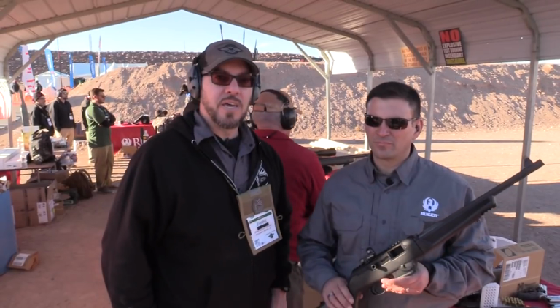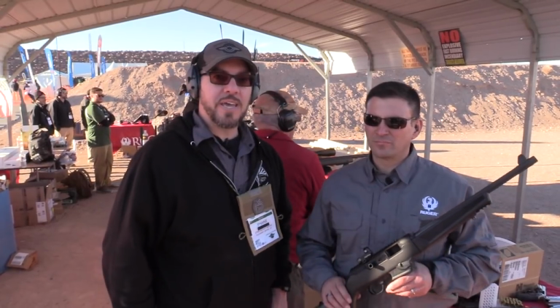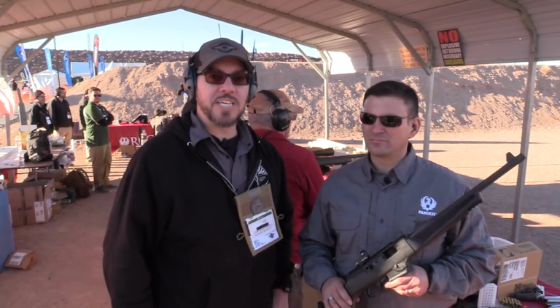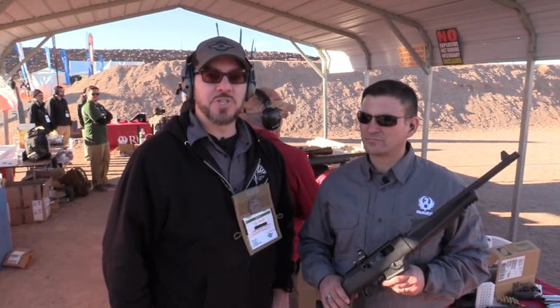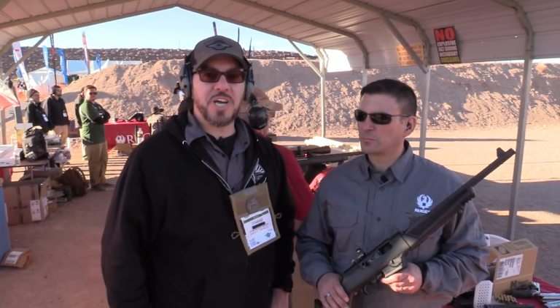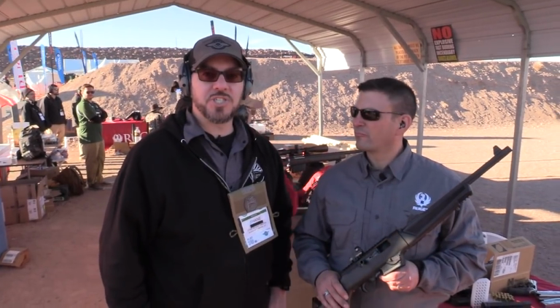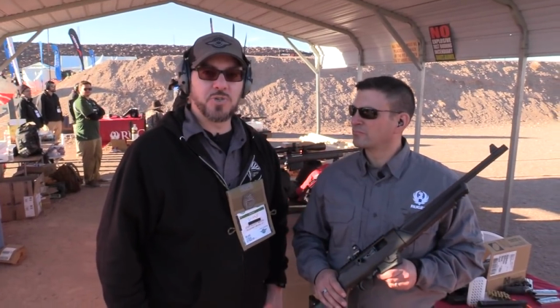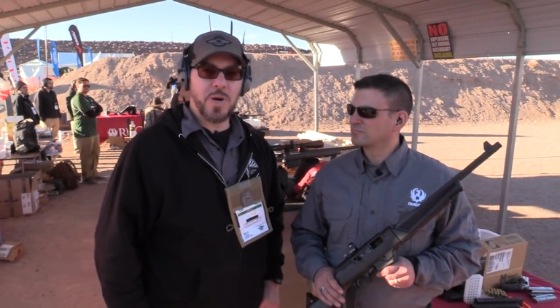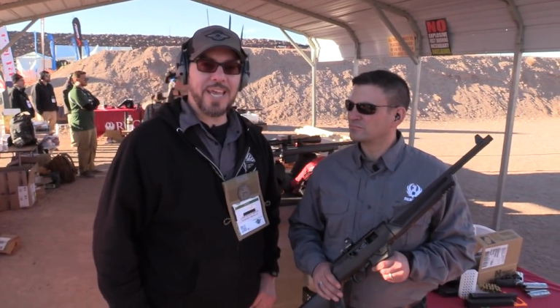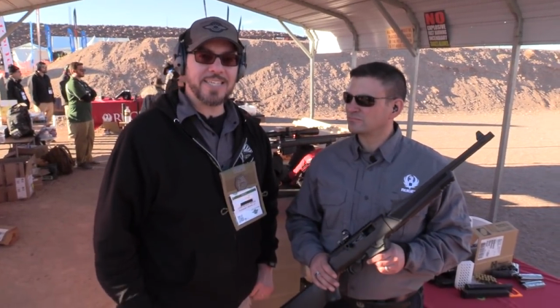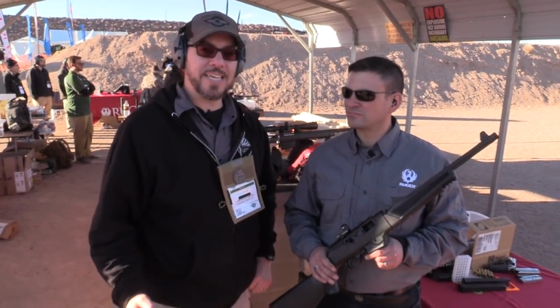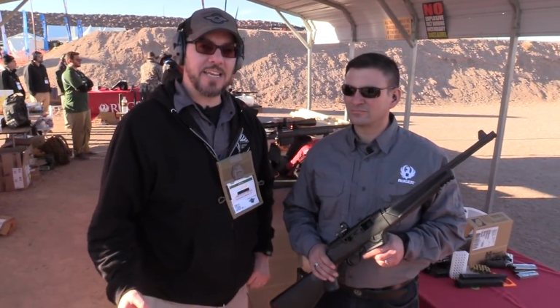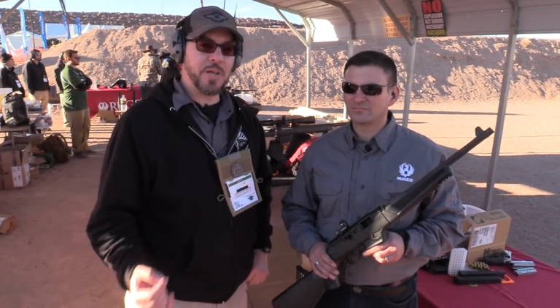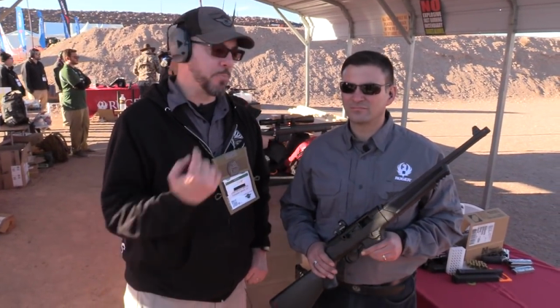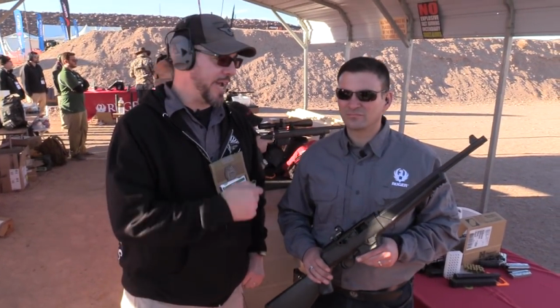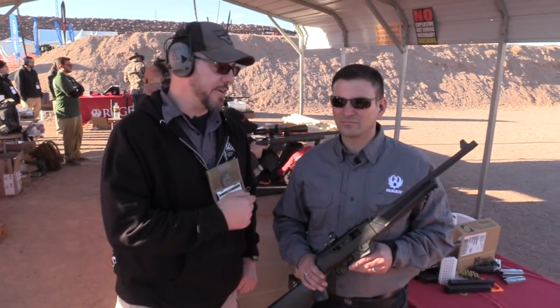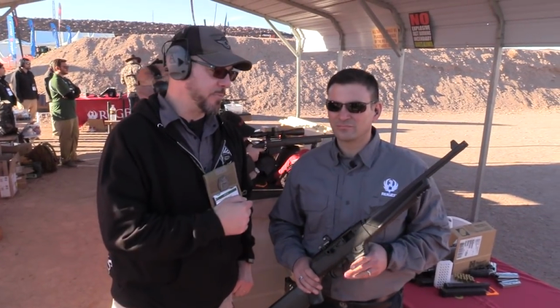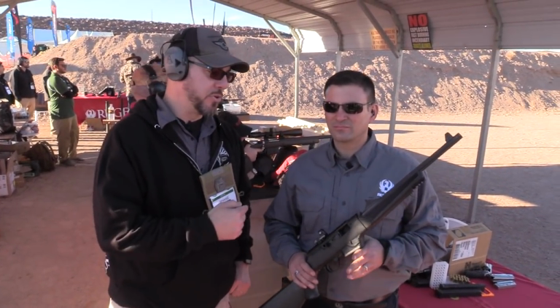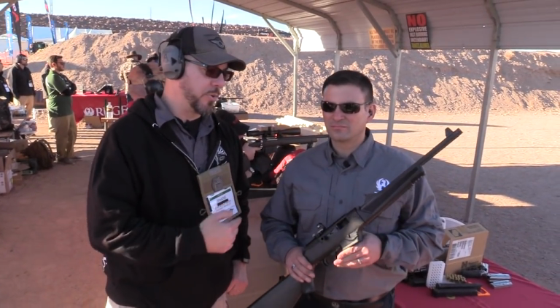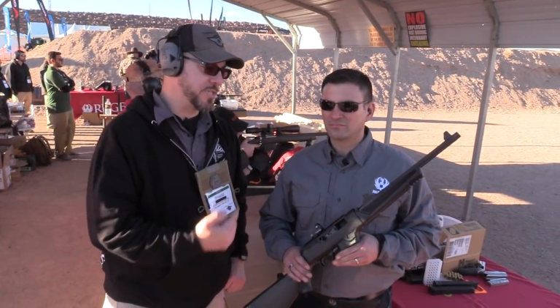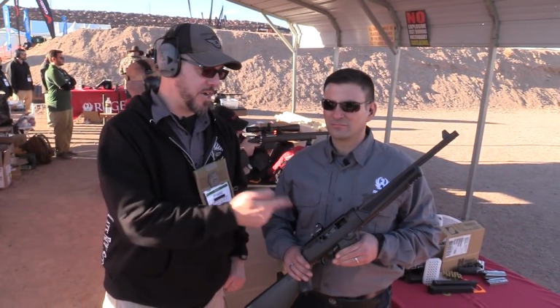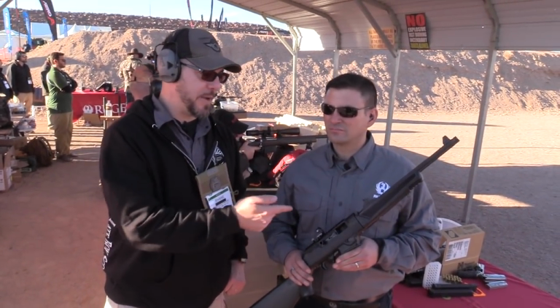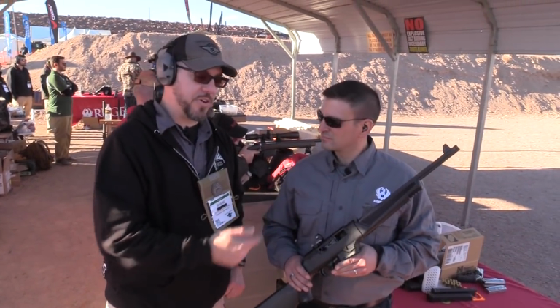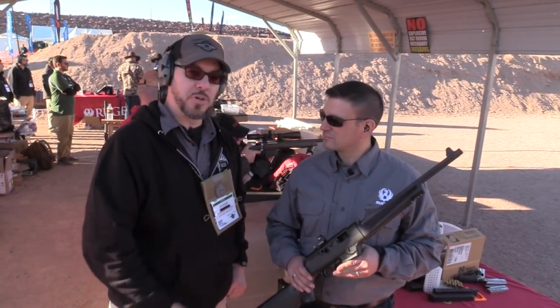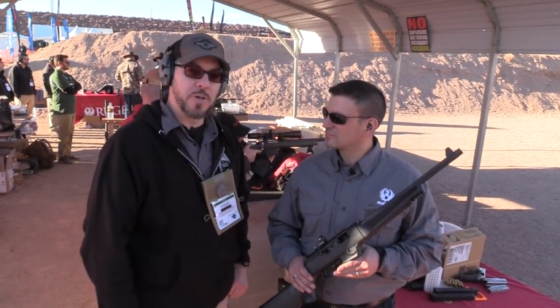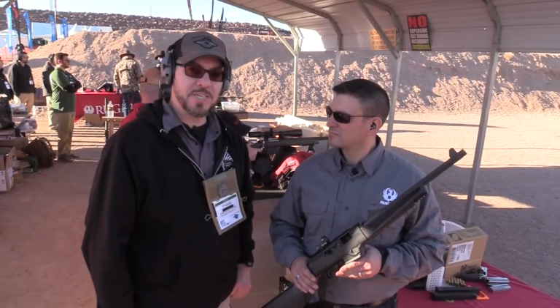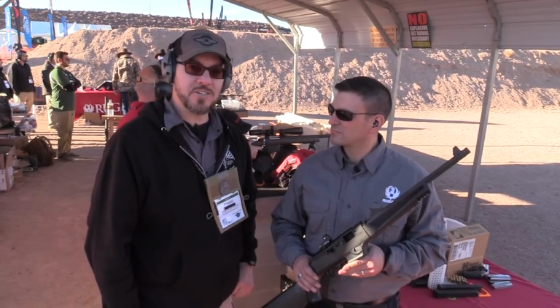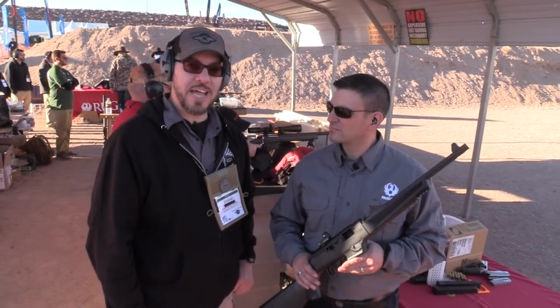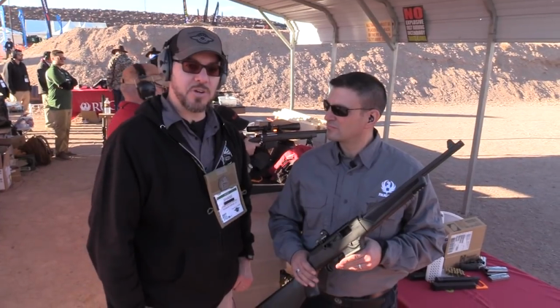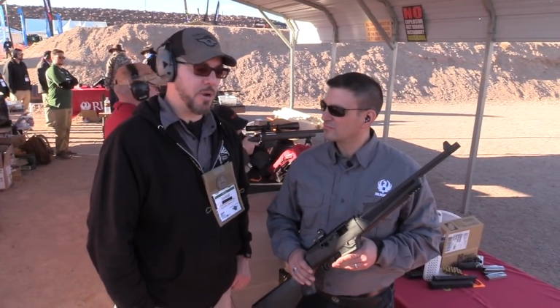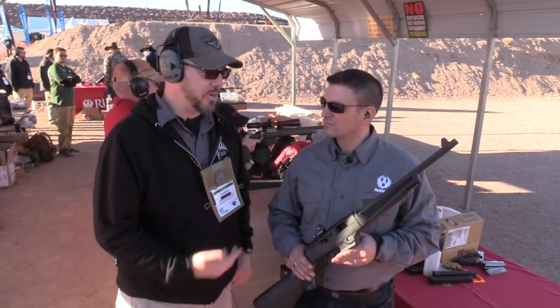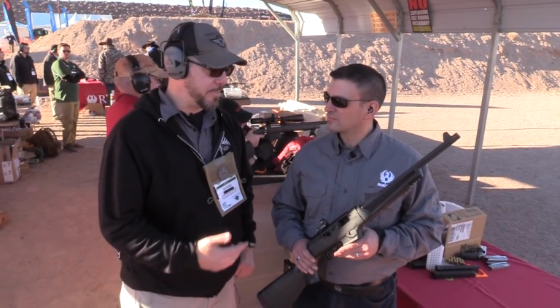Hey guys, we're at SHOT Show 2018. I'm here with Brandon from Ruger. I want to talk about their new pistol caliber carbine.